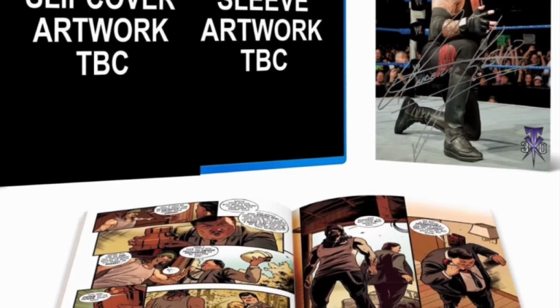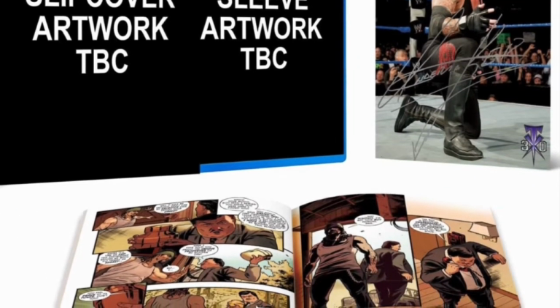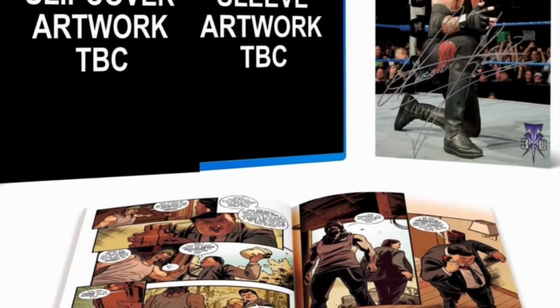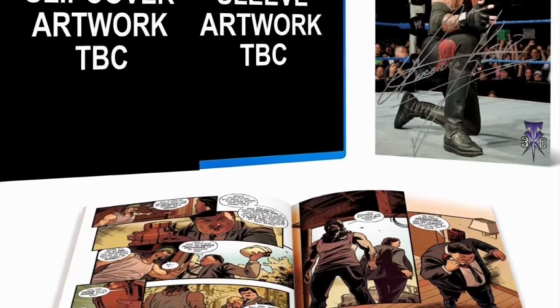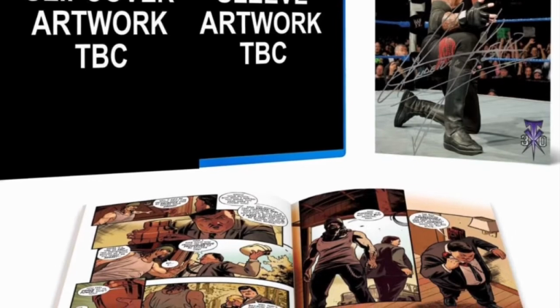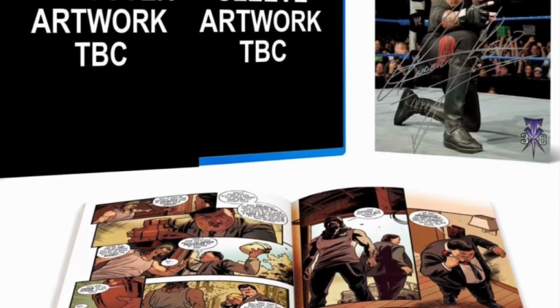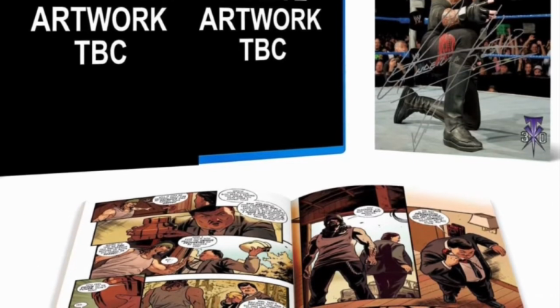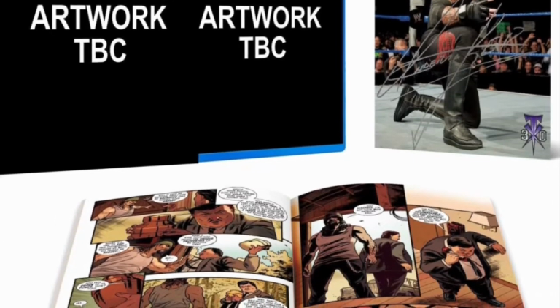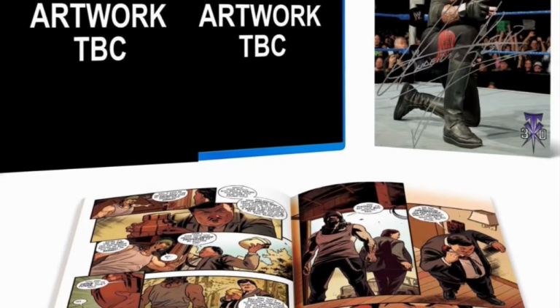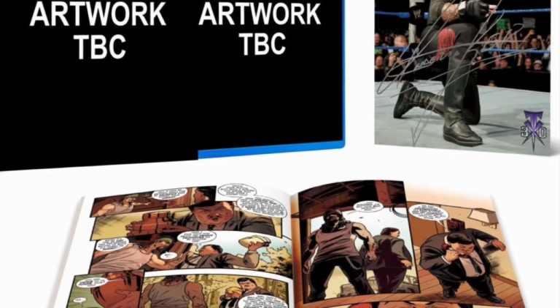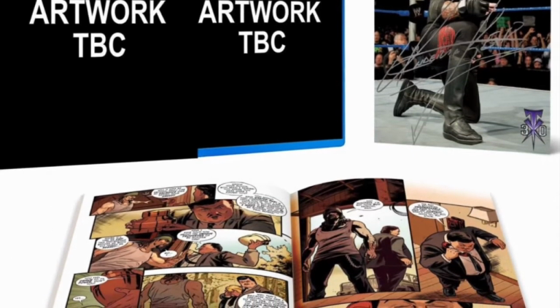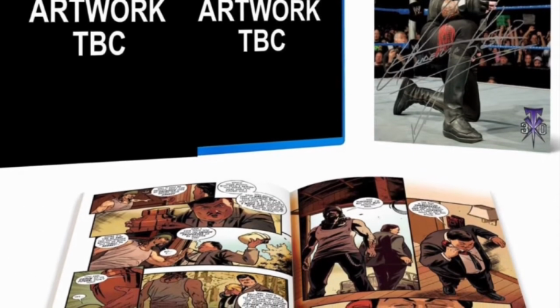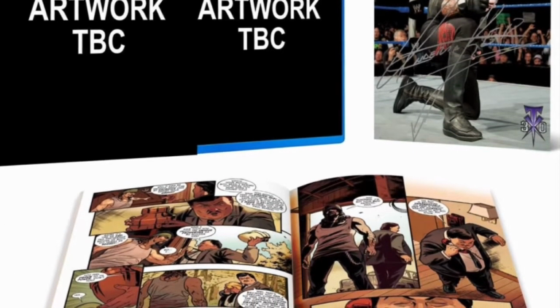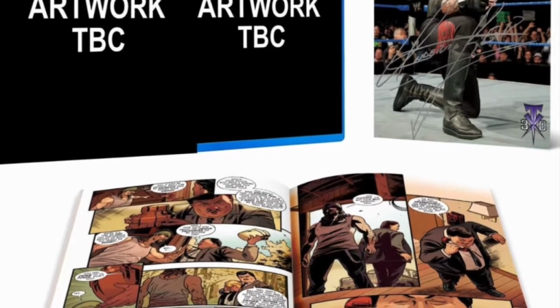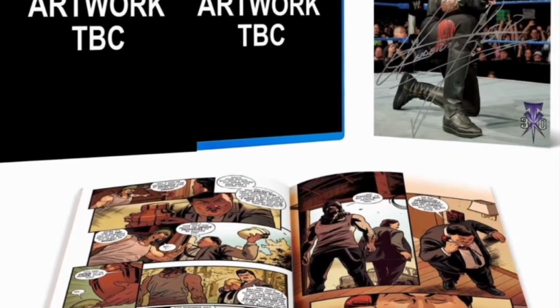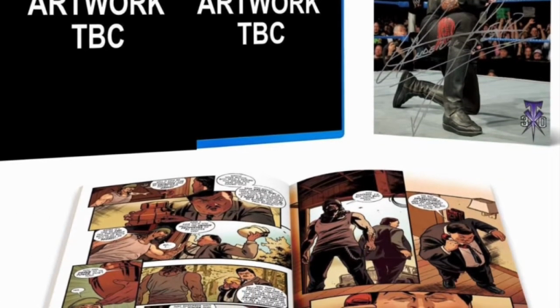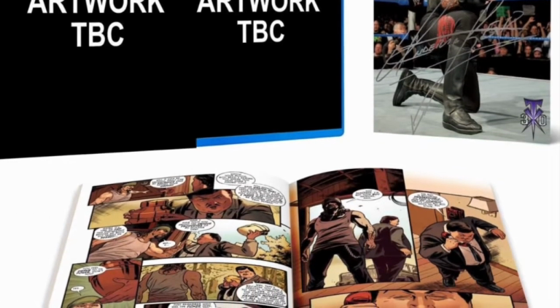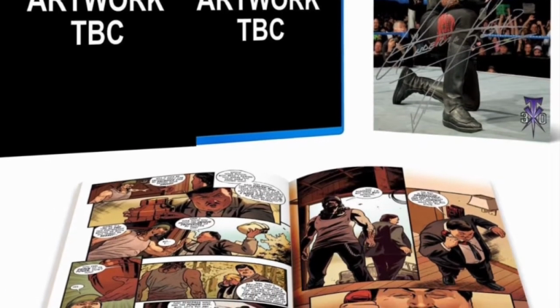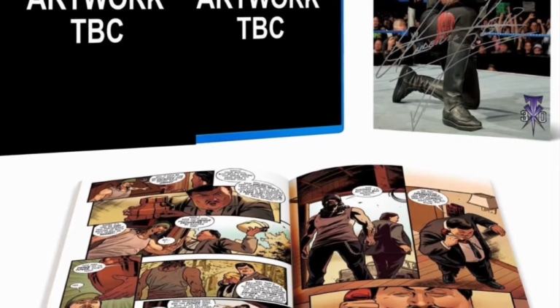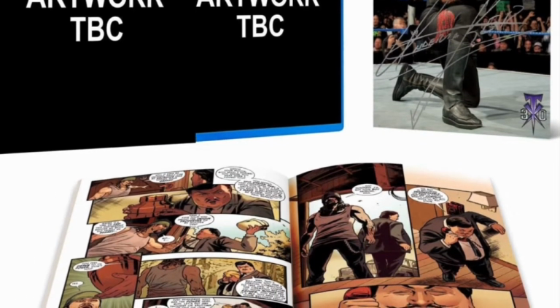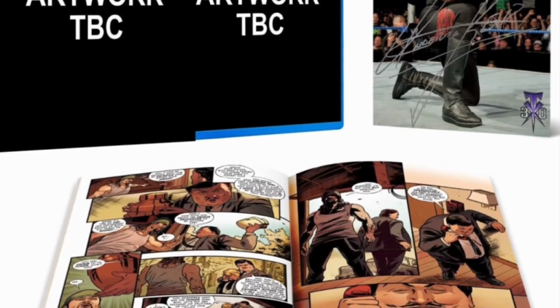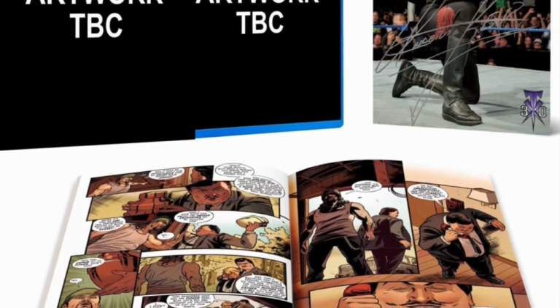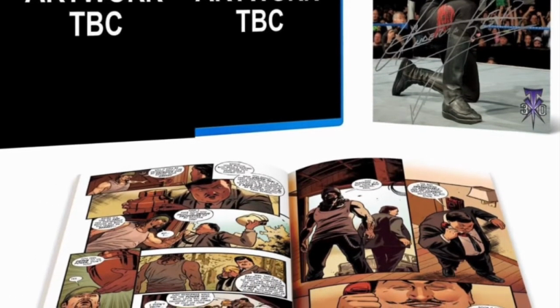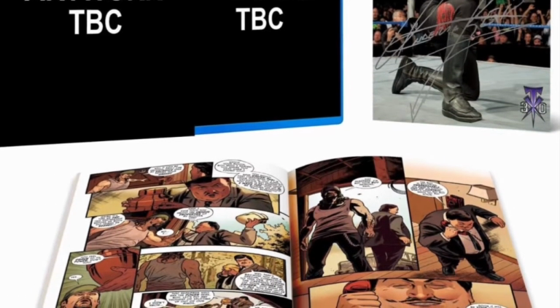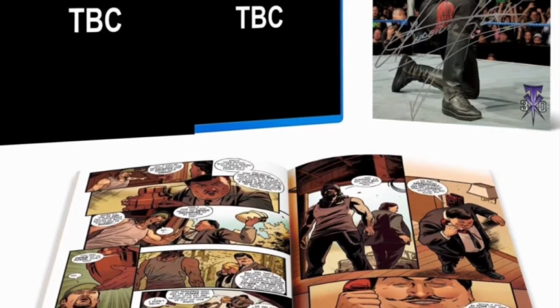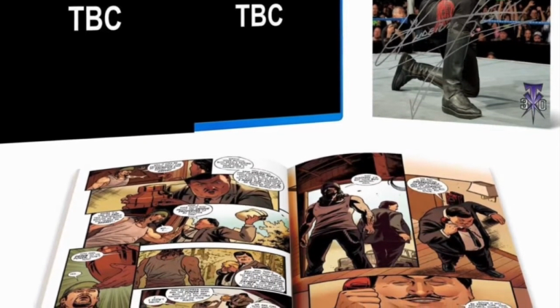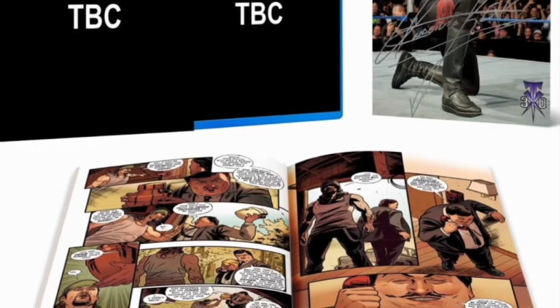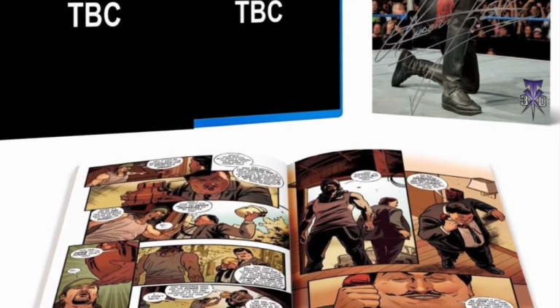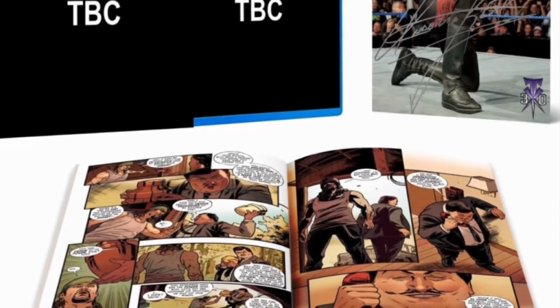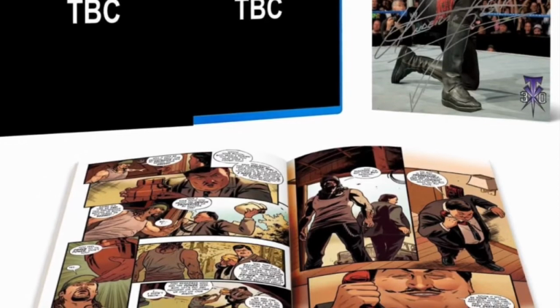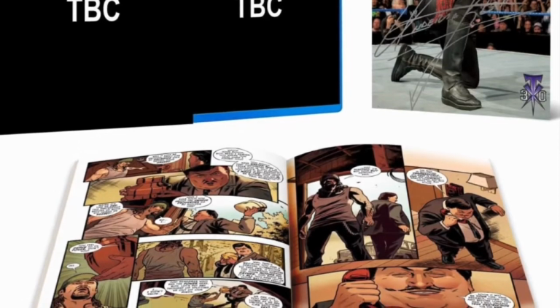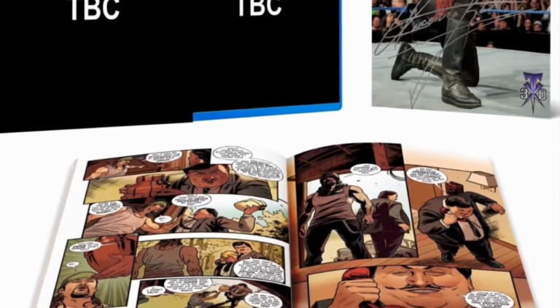Let me know your guys' thoughts down below. For now, this has been the DVD Freak. Peace out.